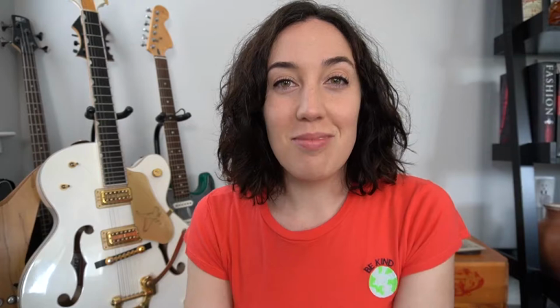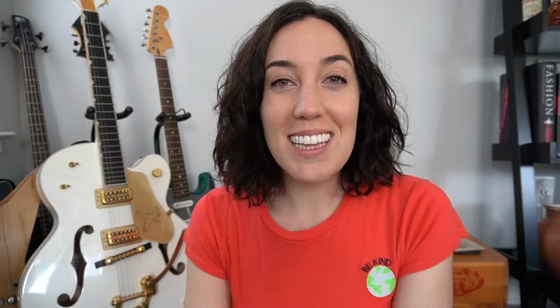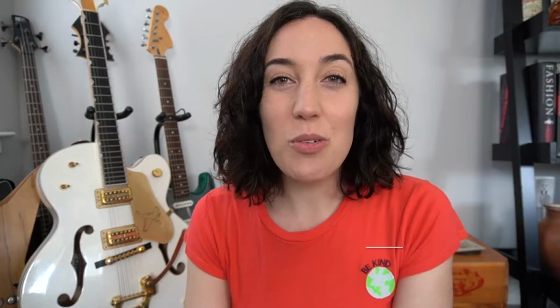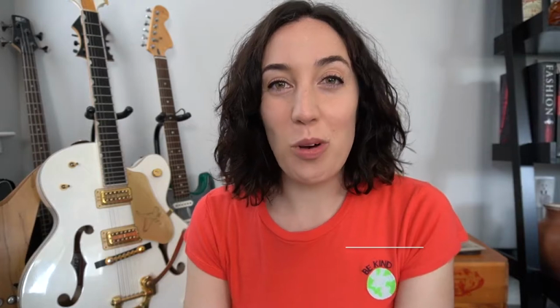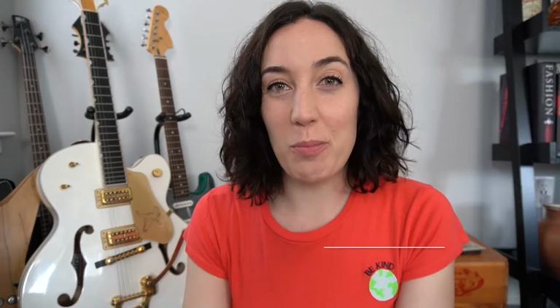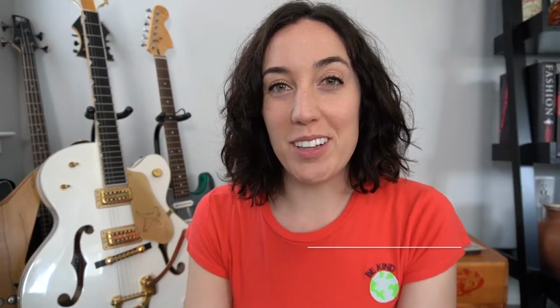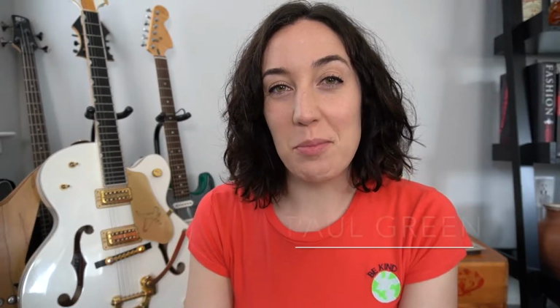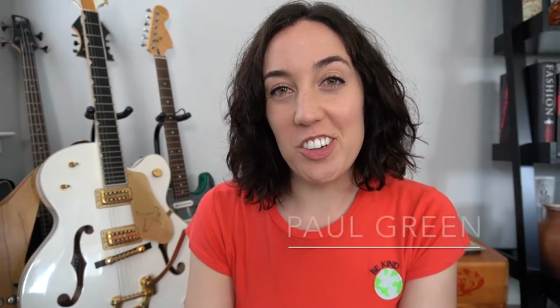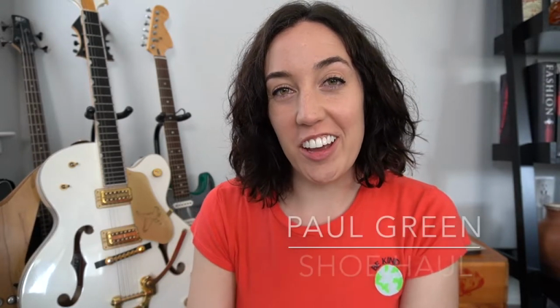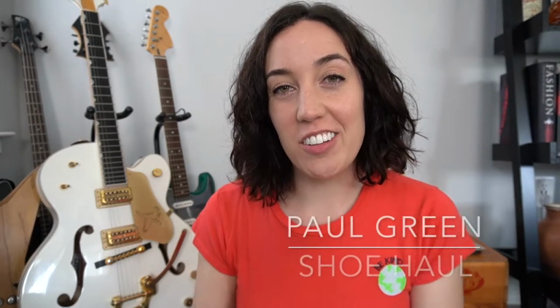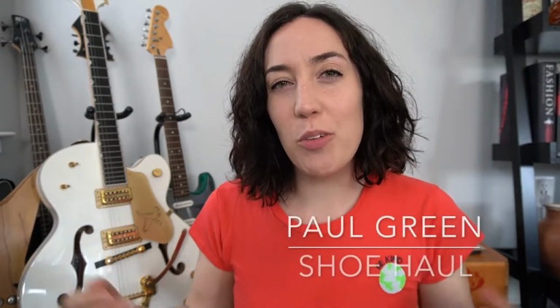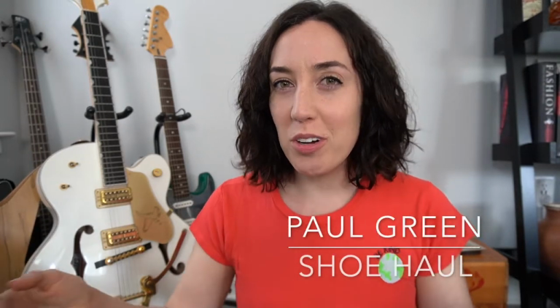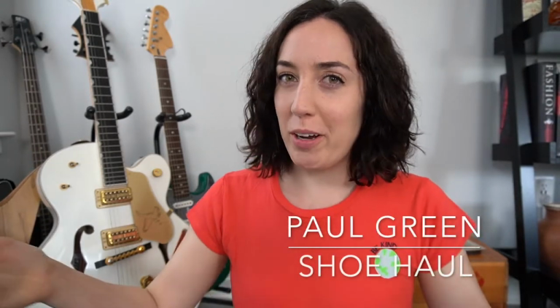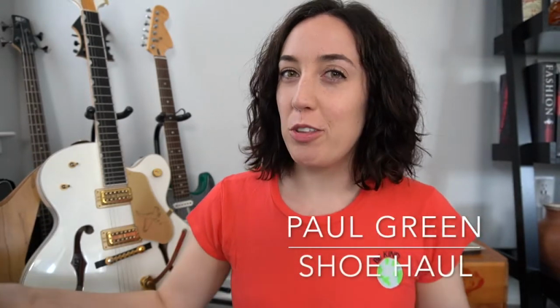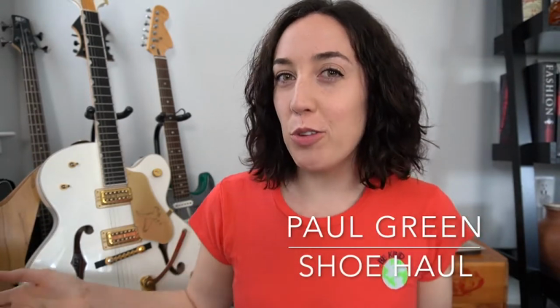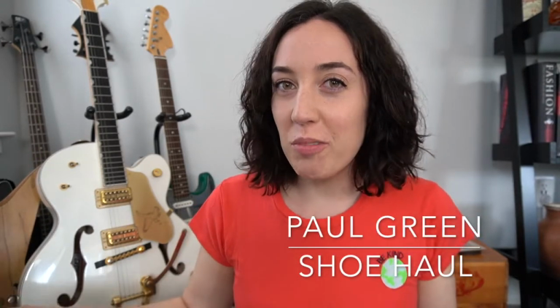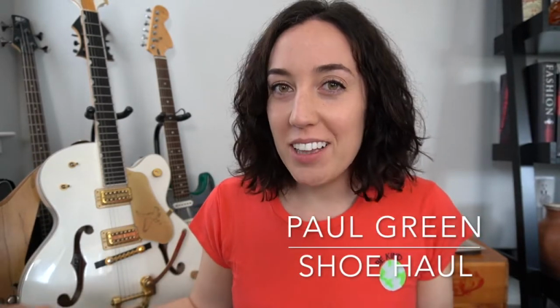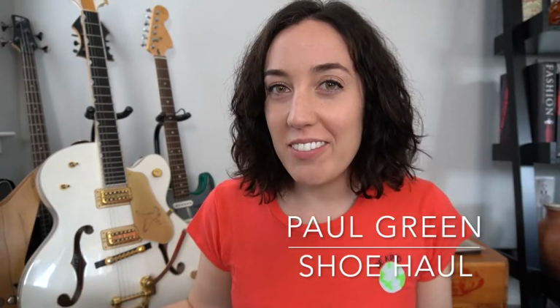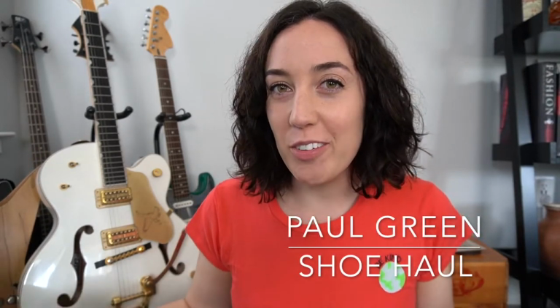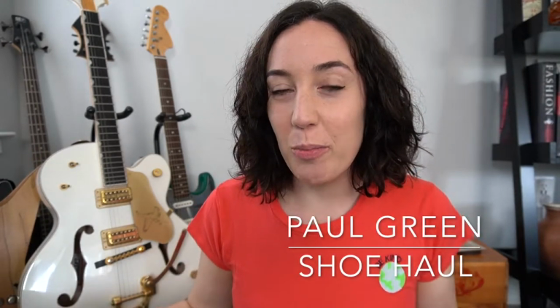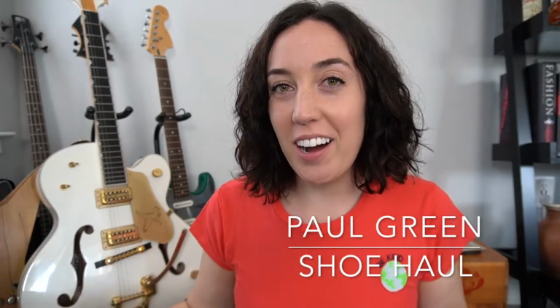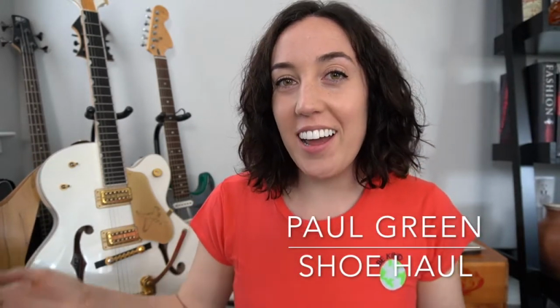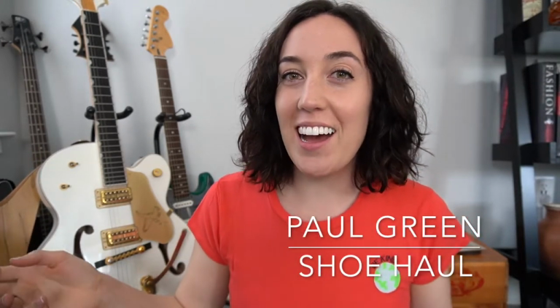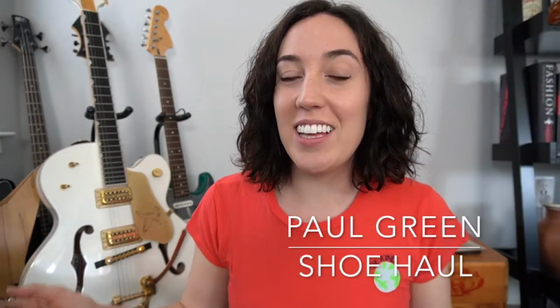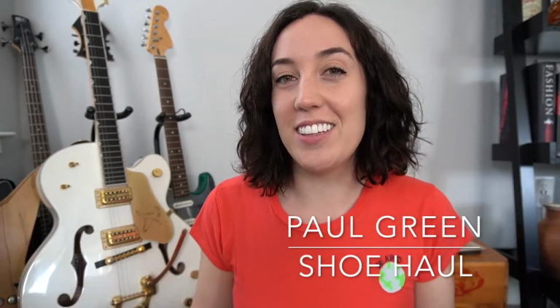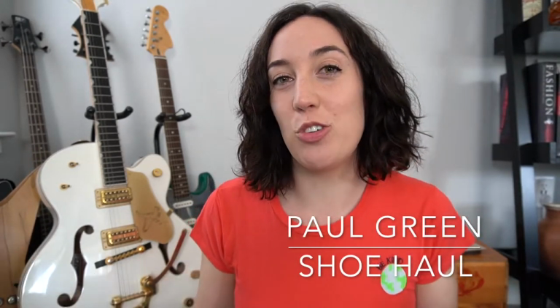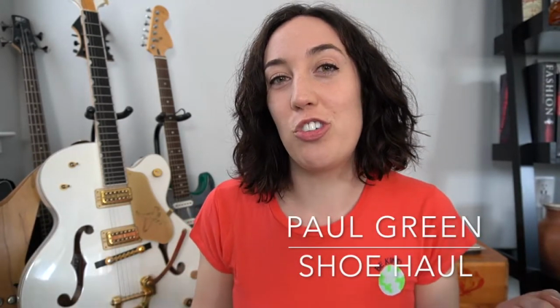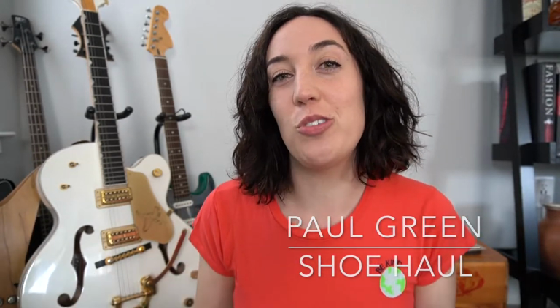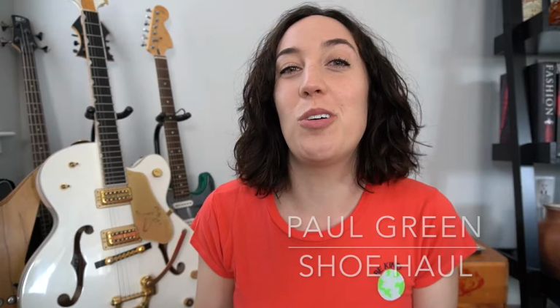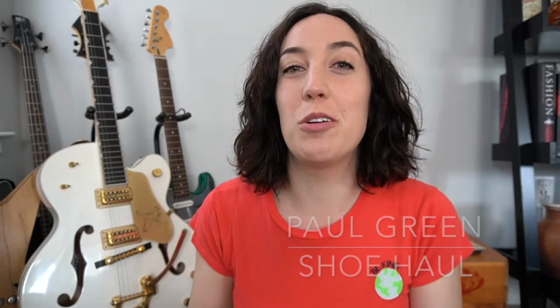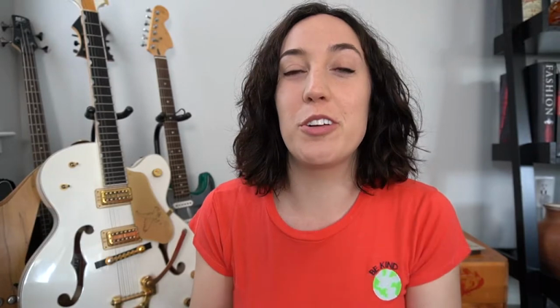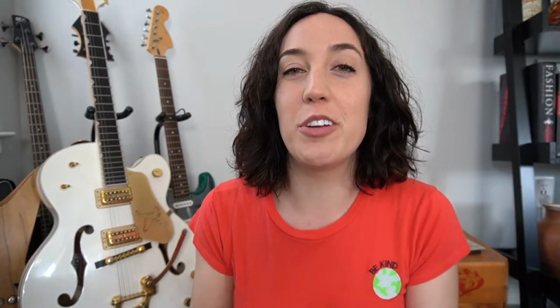Hello, welcome back to my channel, and welcome back to the floor of my living room. I have a little shoe haul for you.